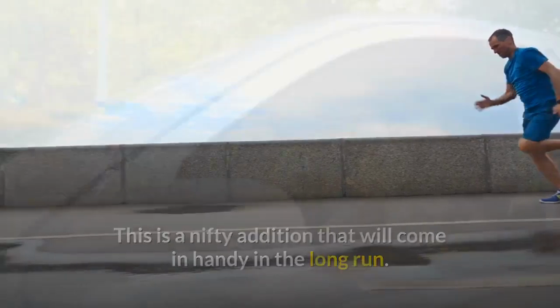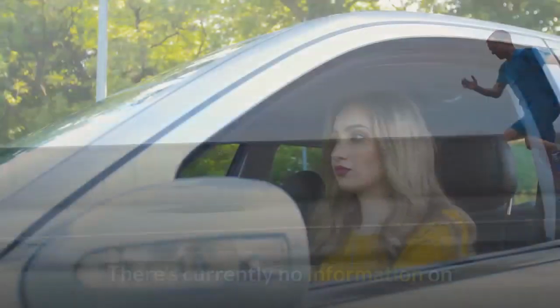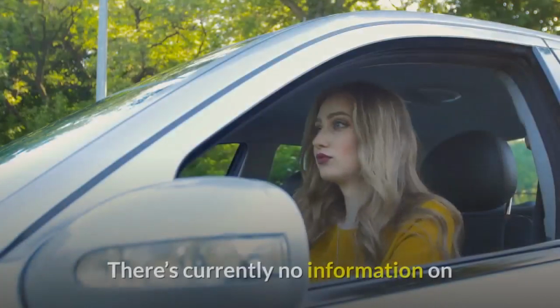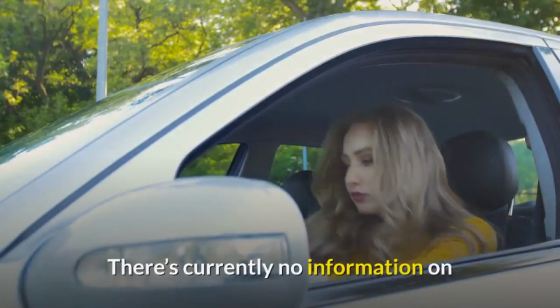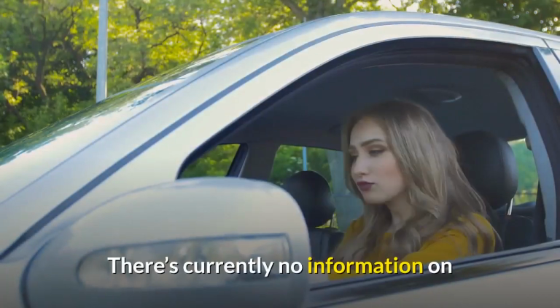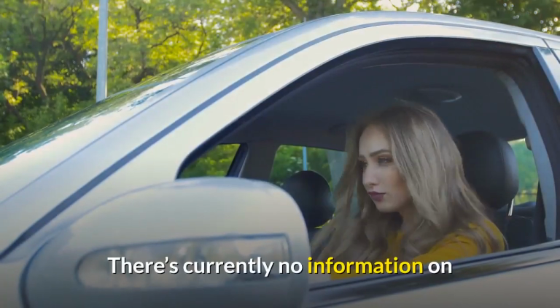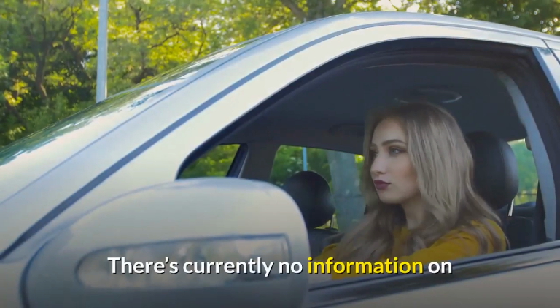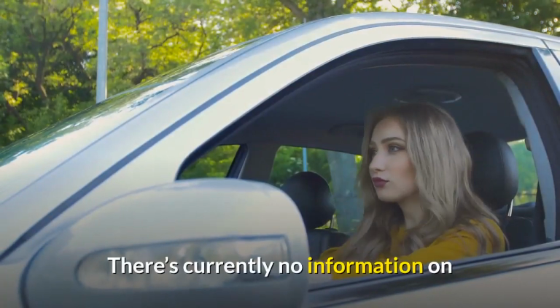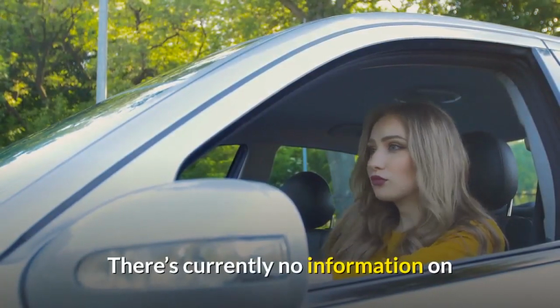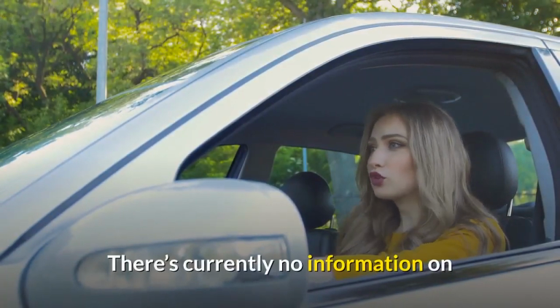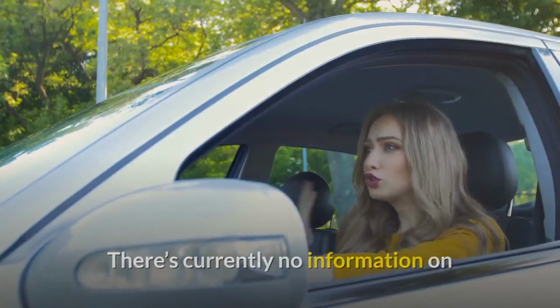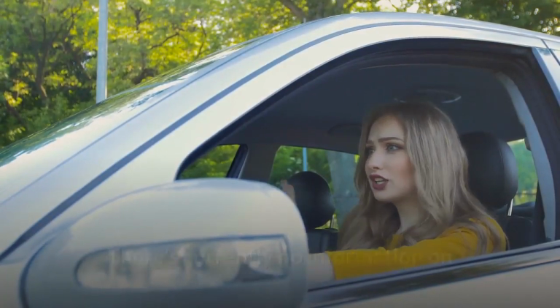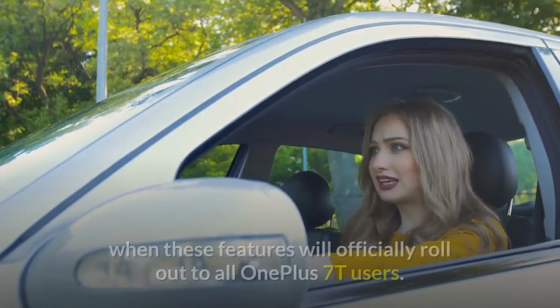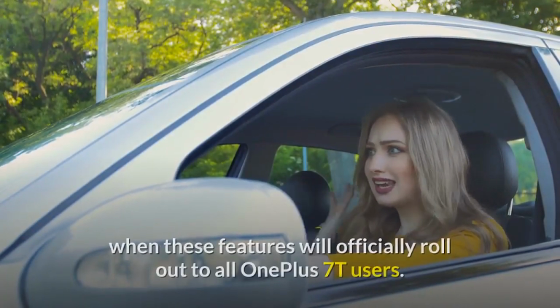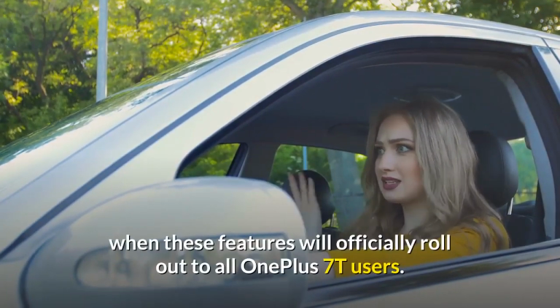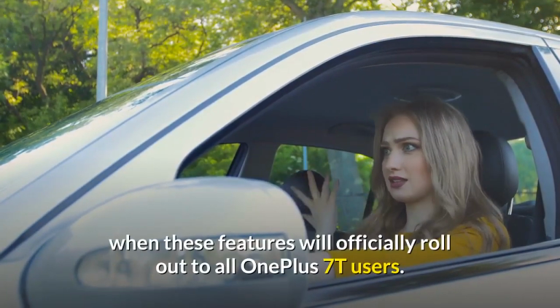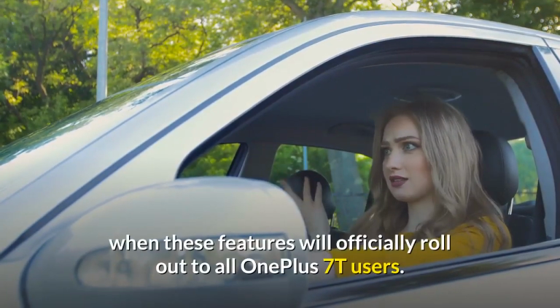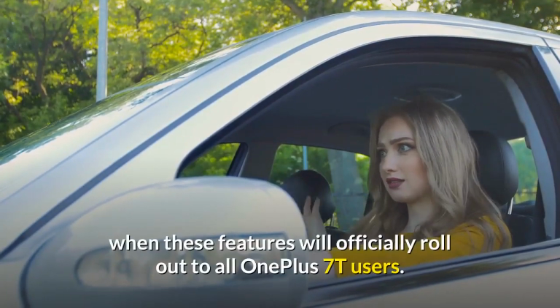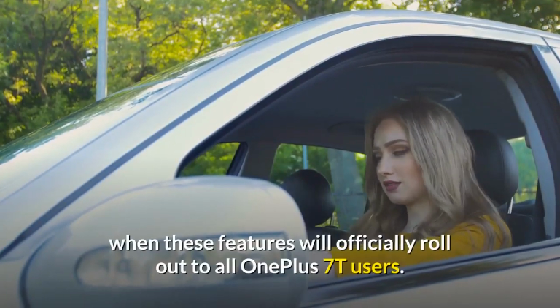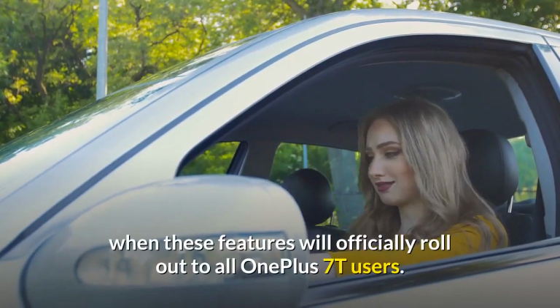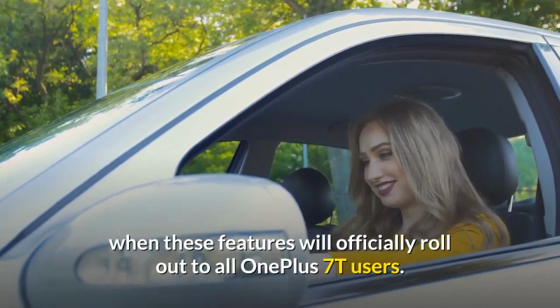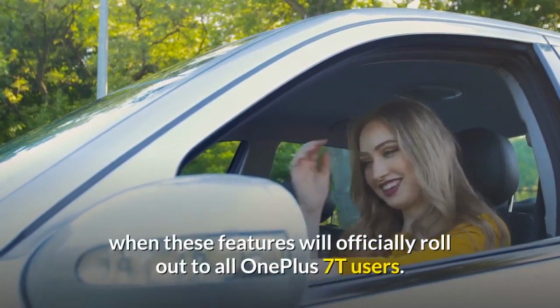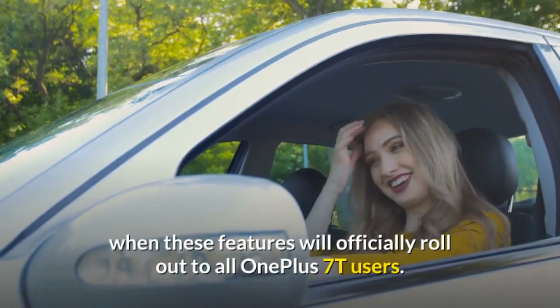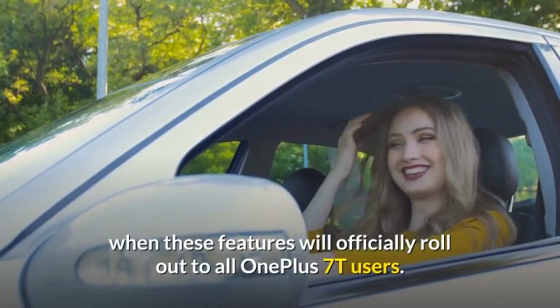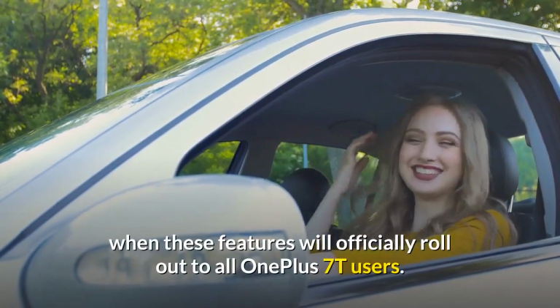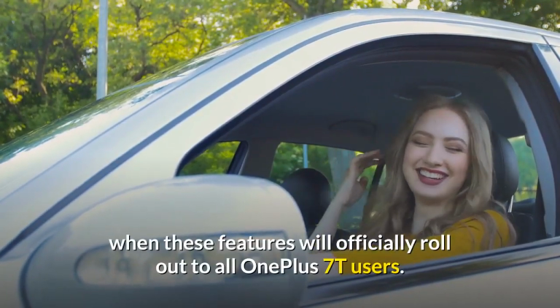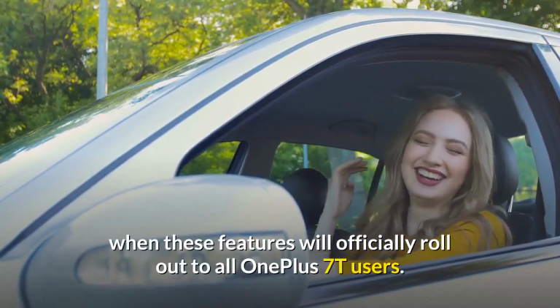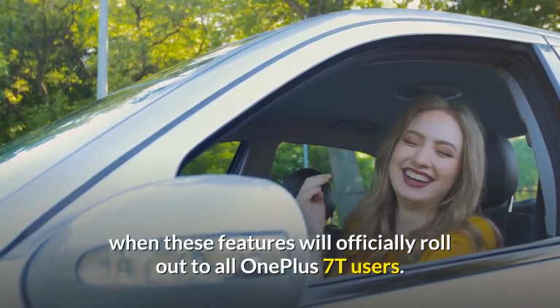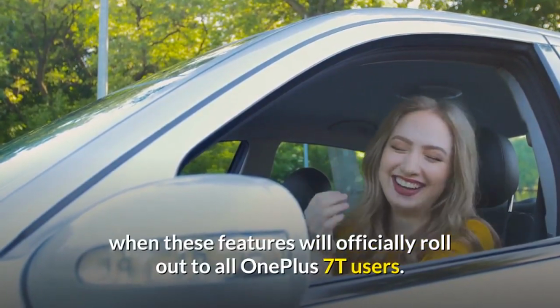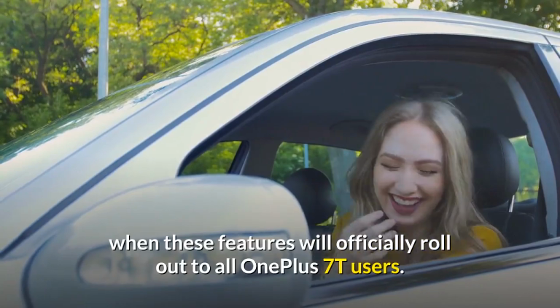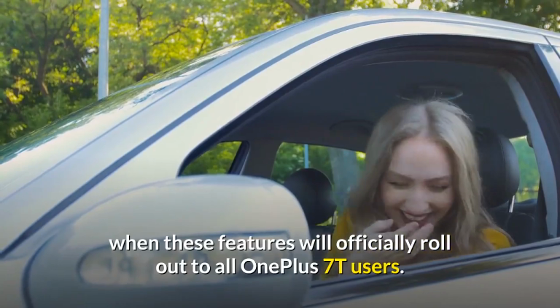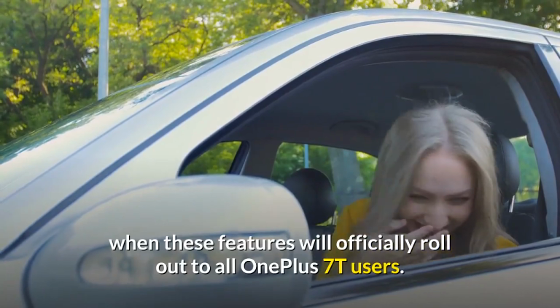There's currently no information on when these features will officially roll out to all OnePlus 7T users.